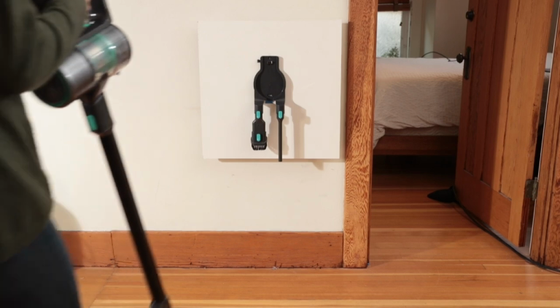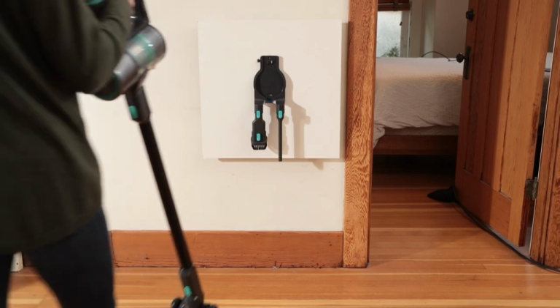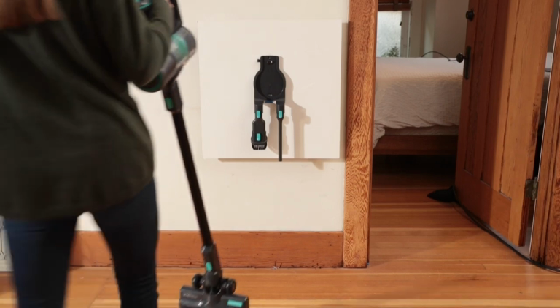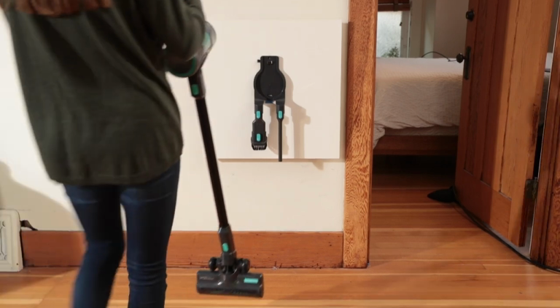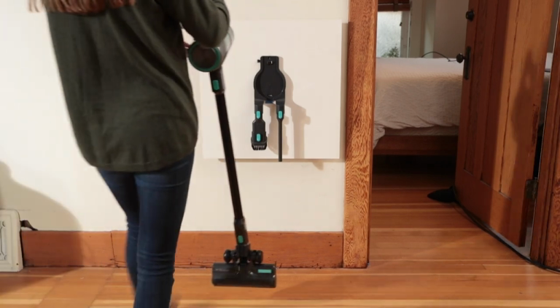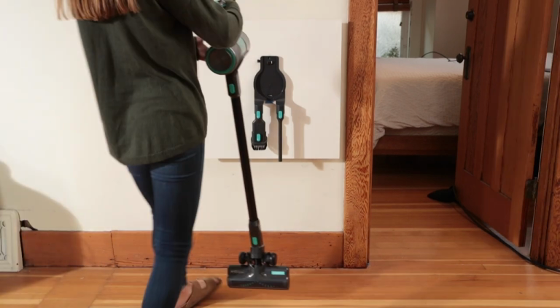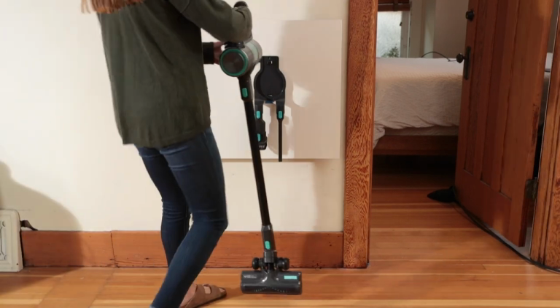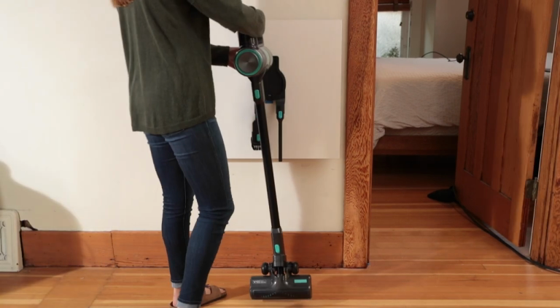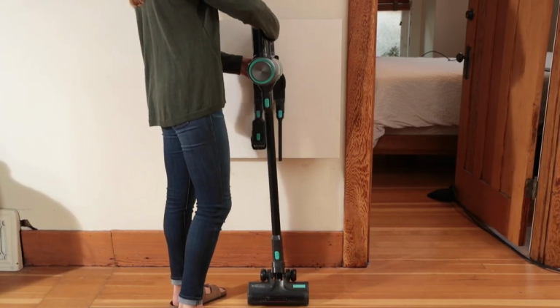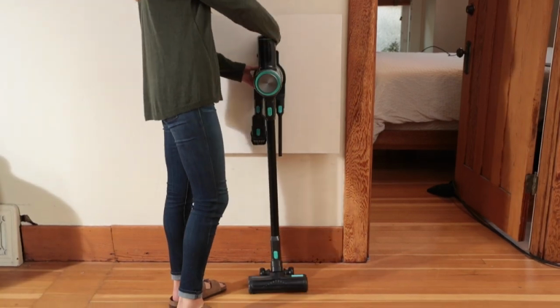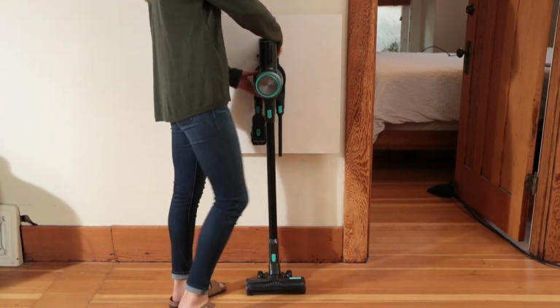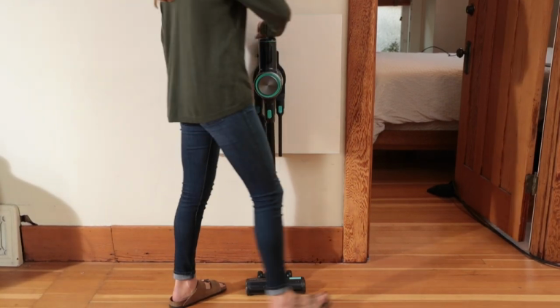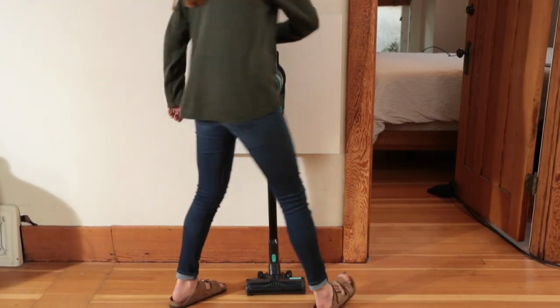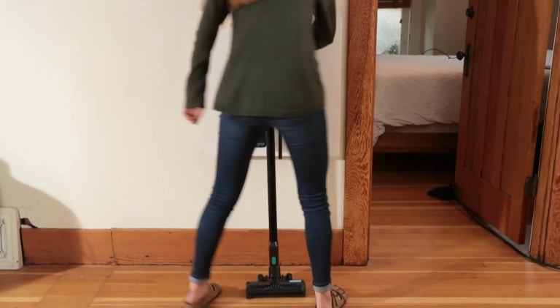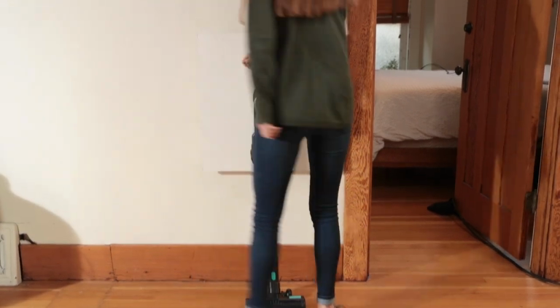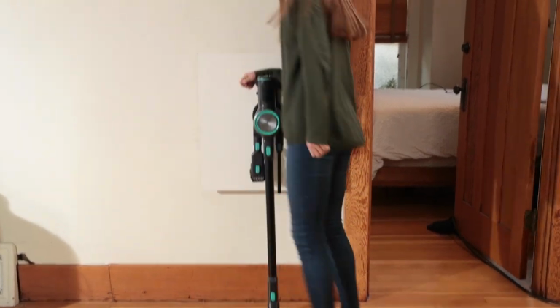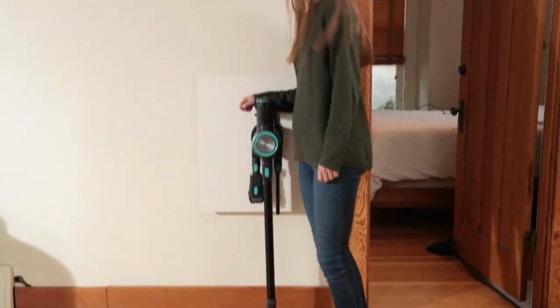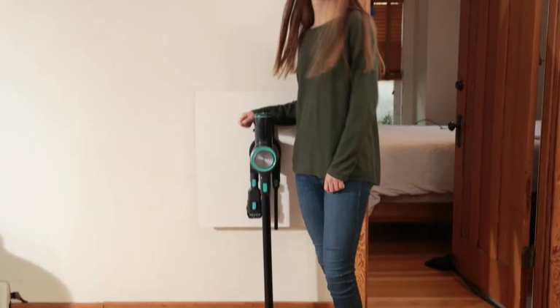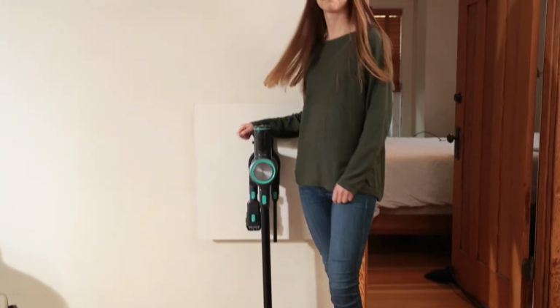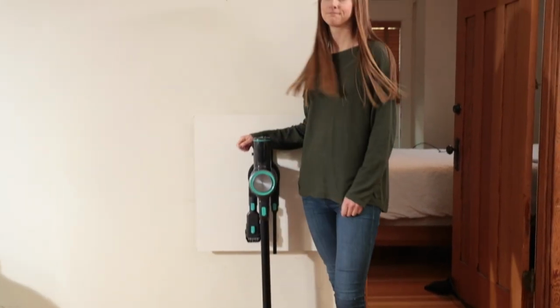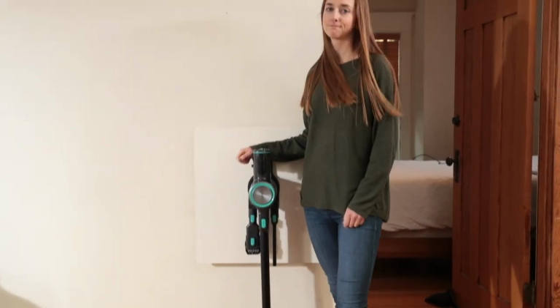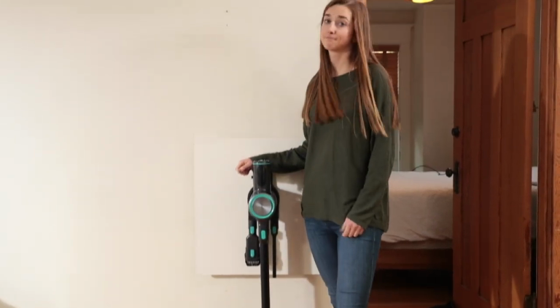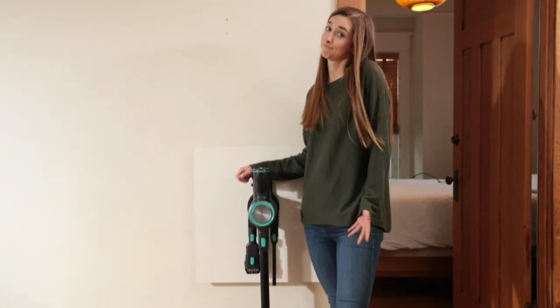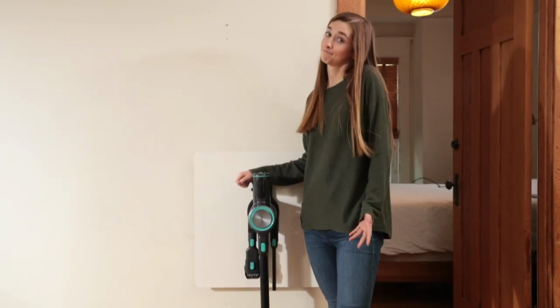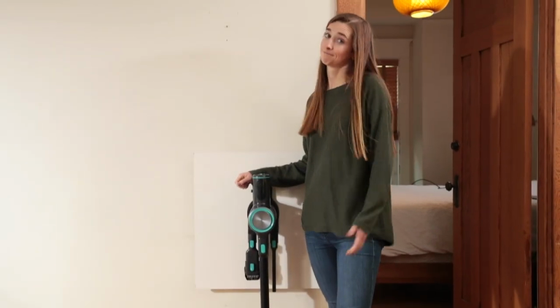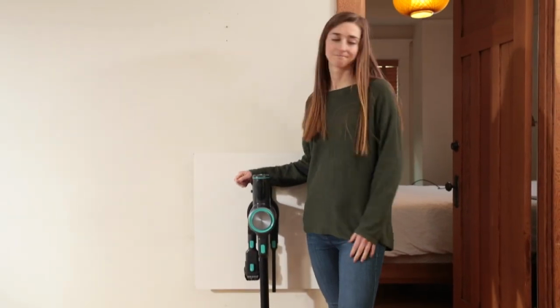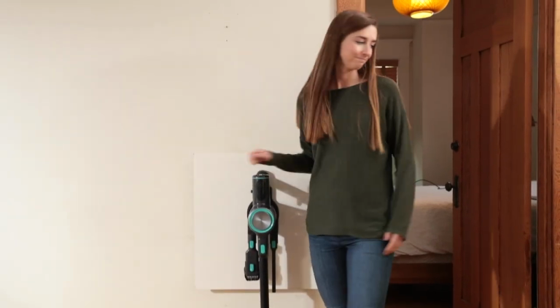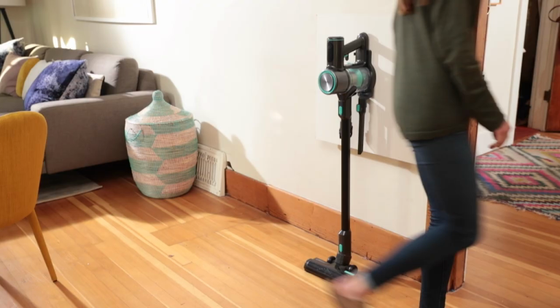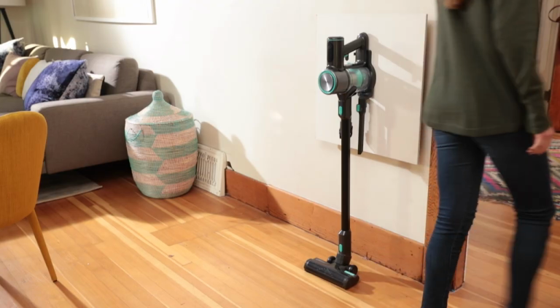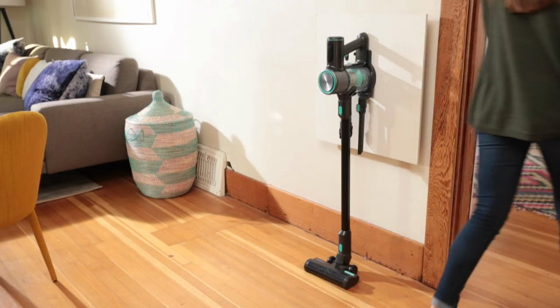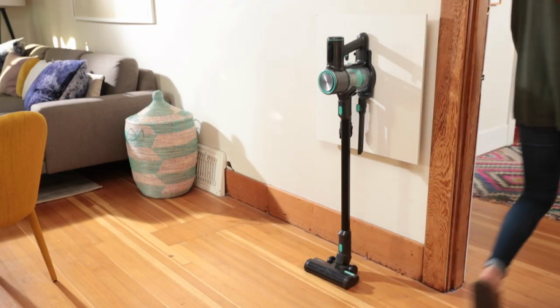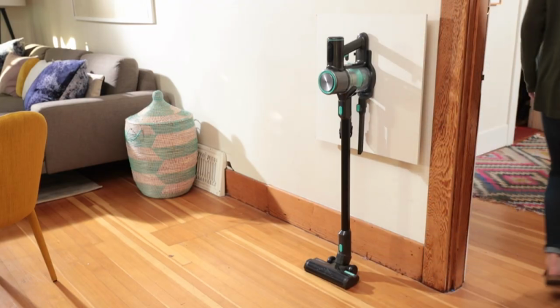And that's it! You and your Wyze Cordless Vacuum can now enjoy a long, productive cleaning relationship.